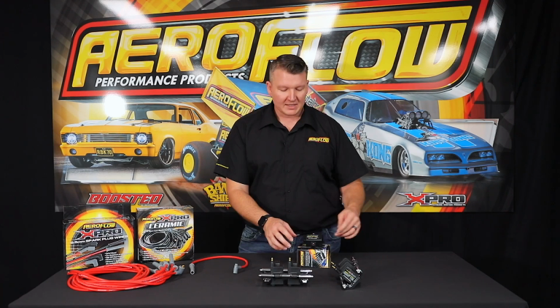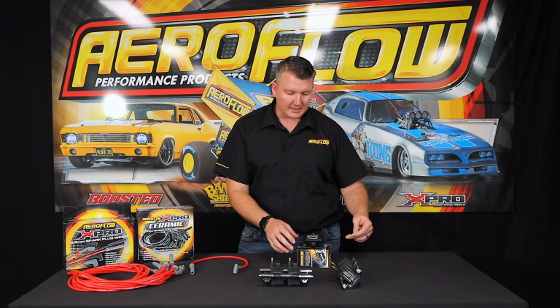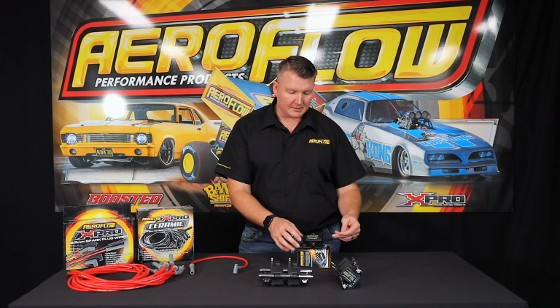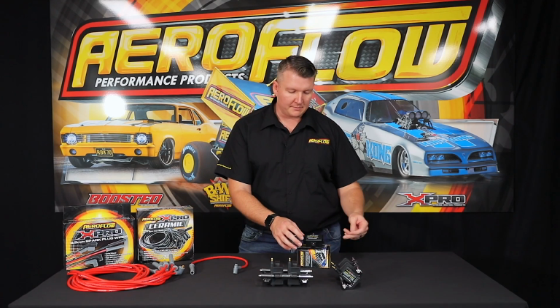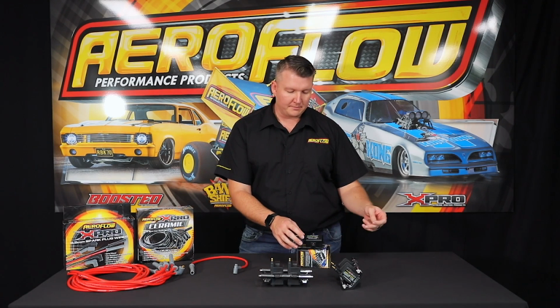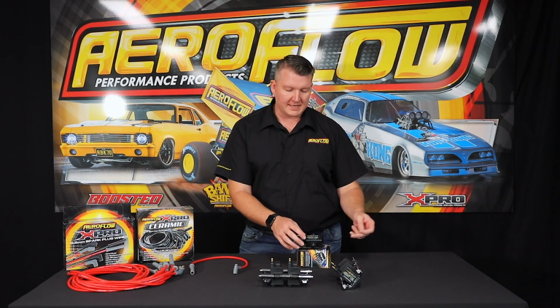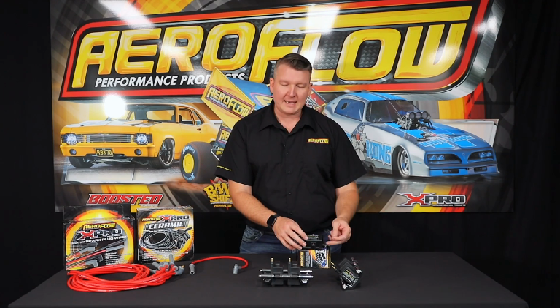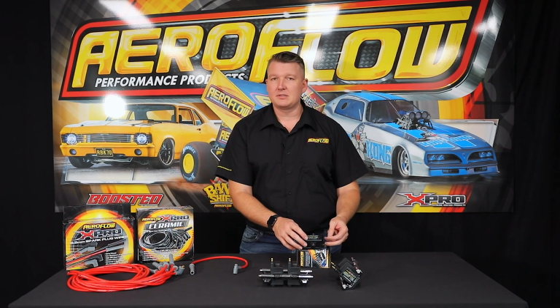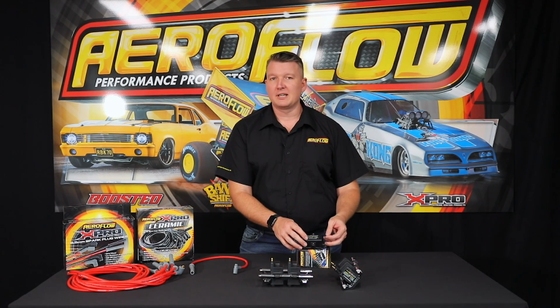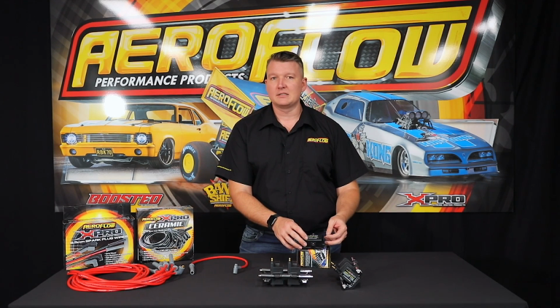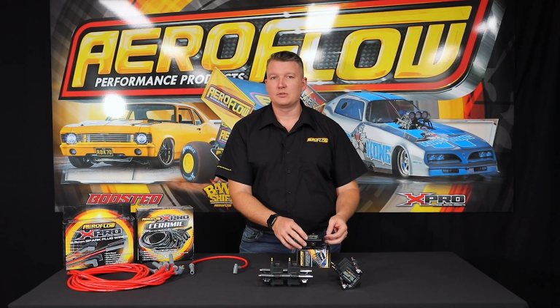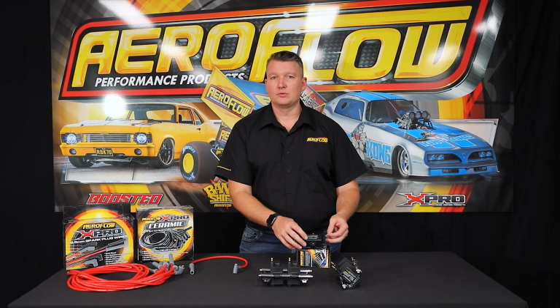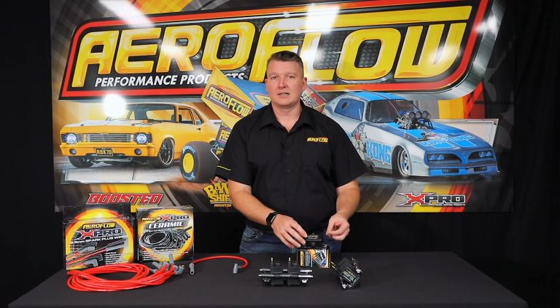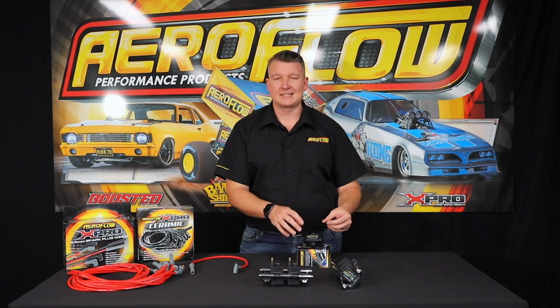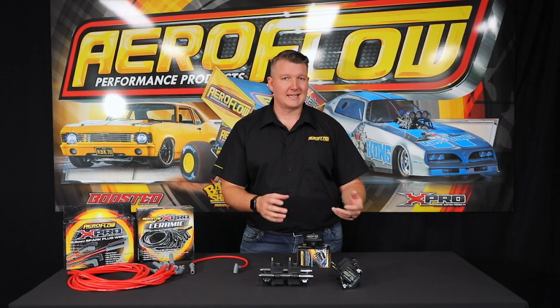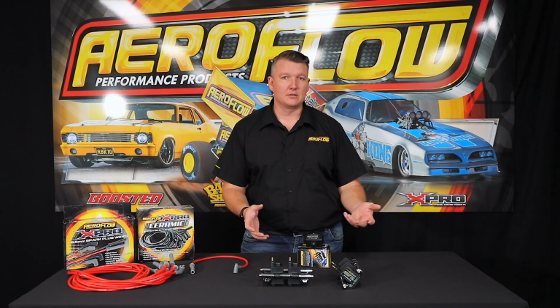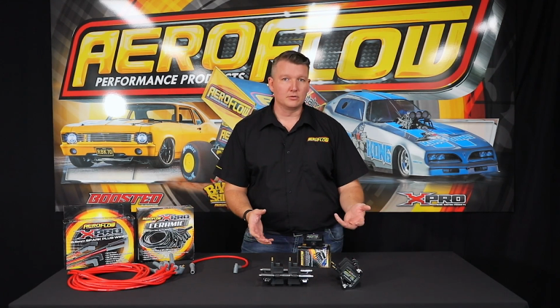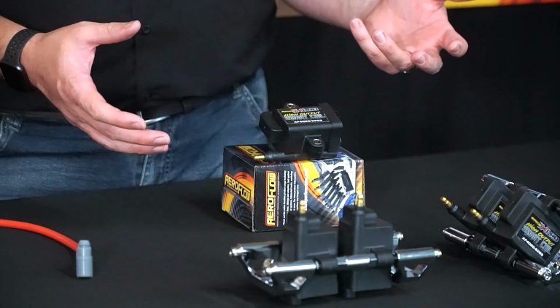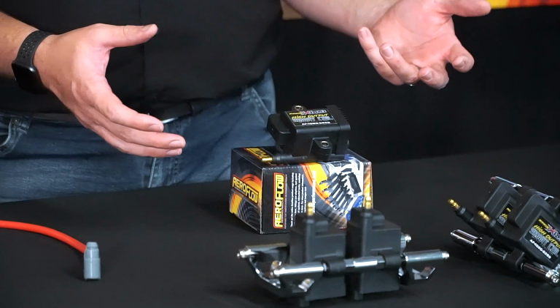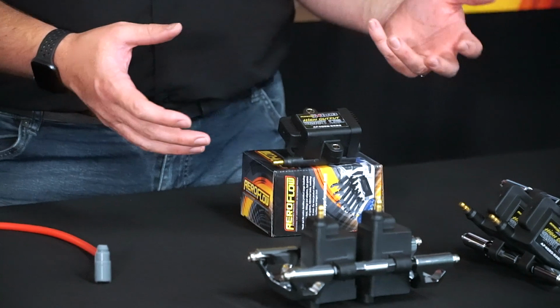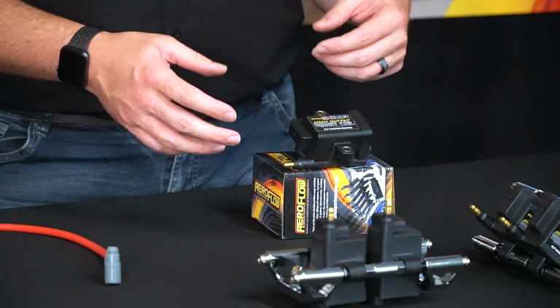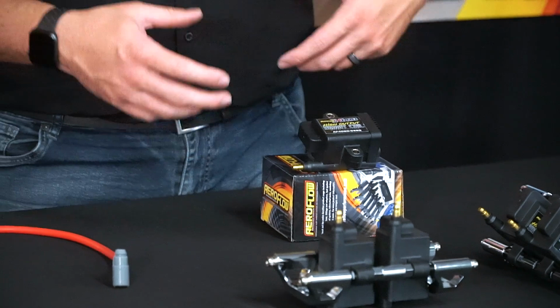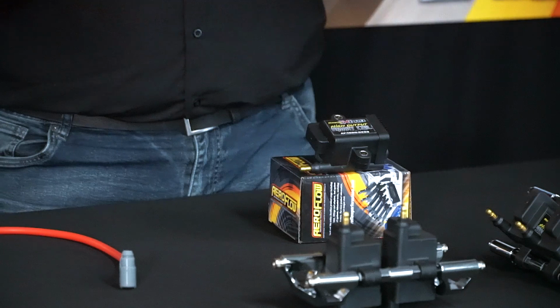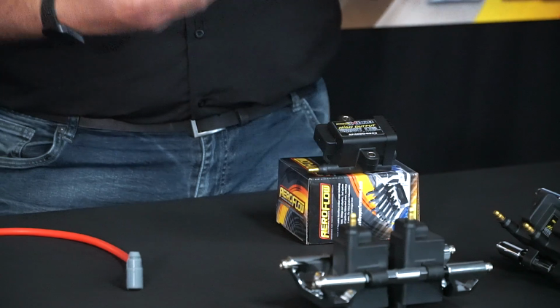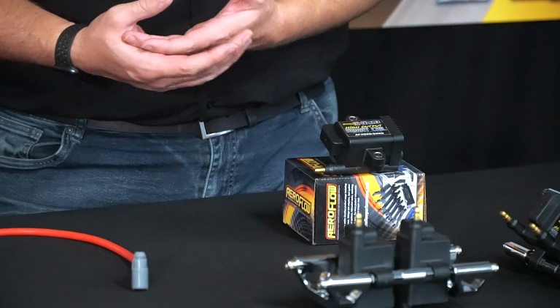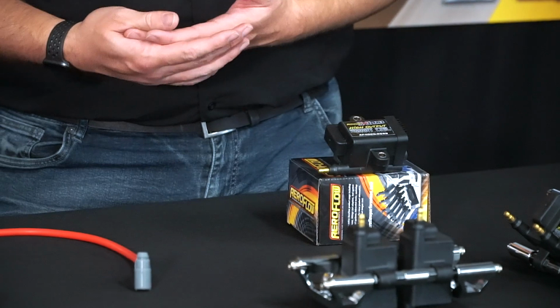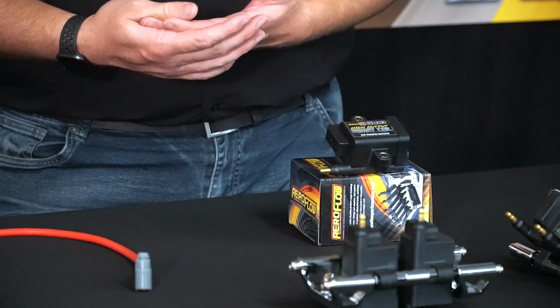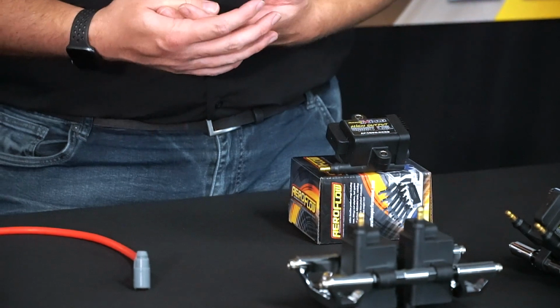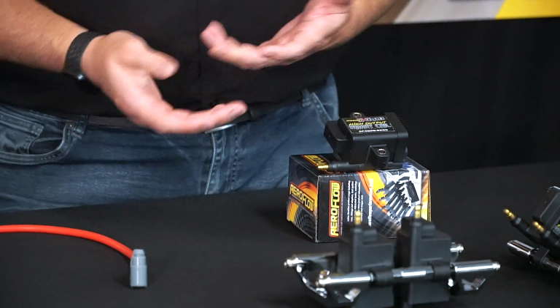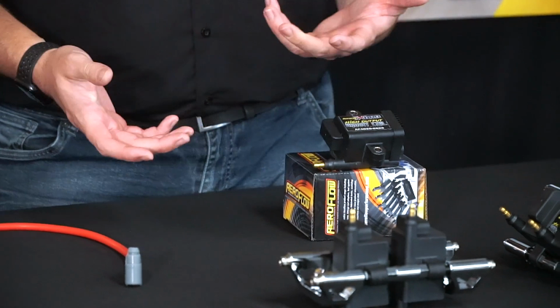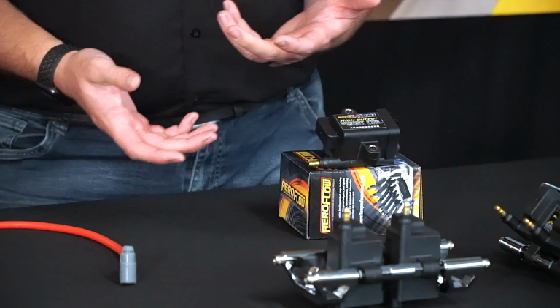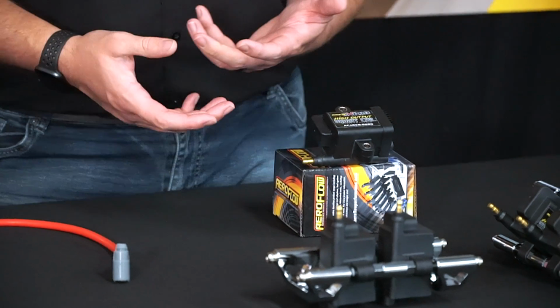It can be adapted to plug into a standard loom, or you can build it into your aftermarket loom.